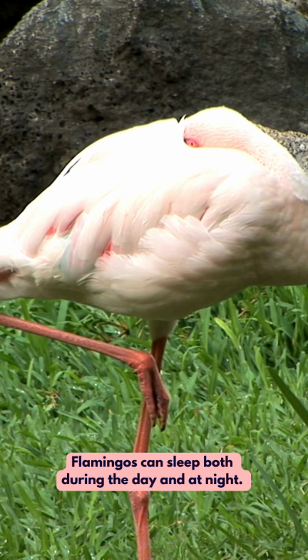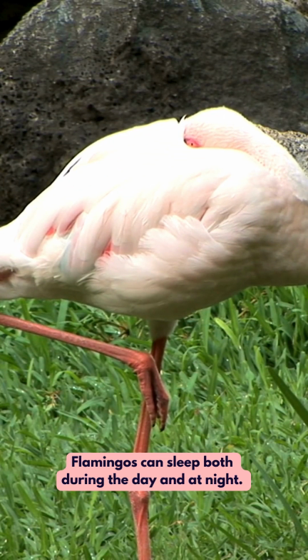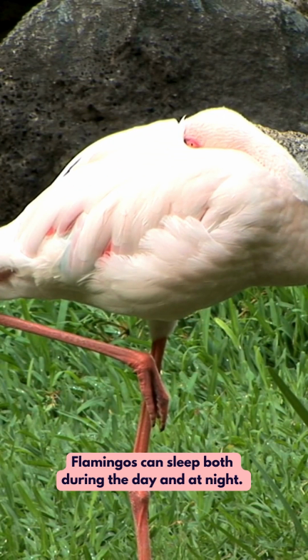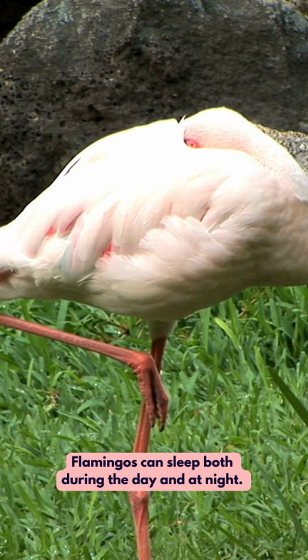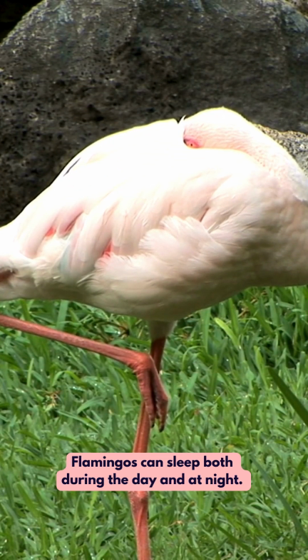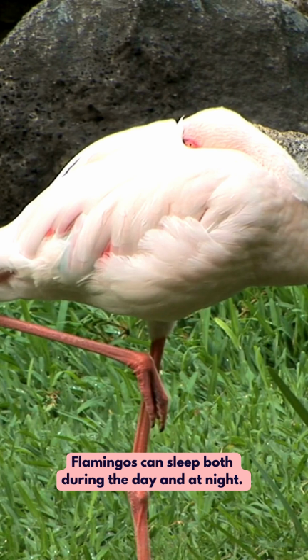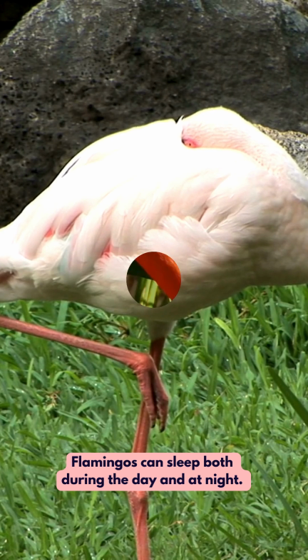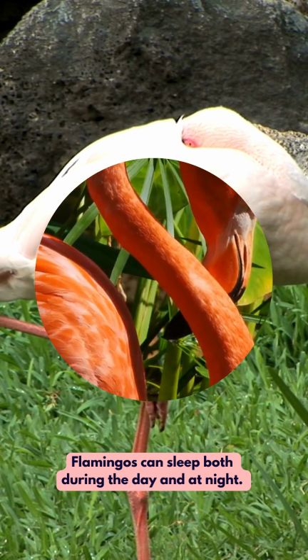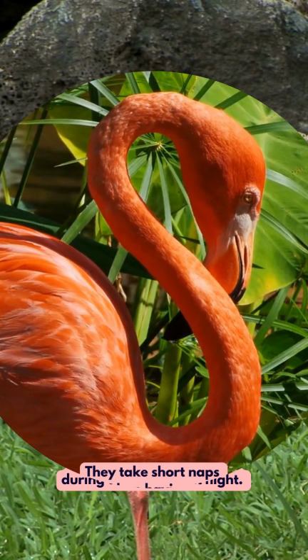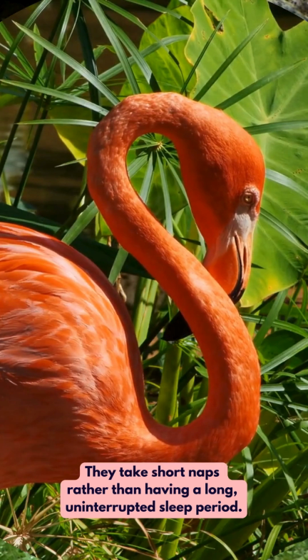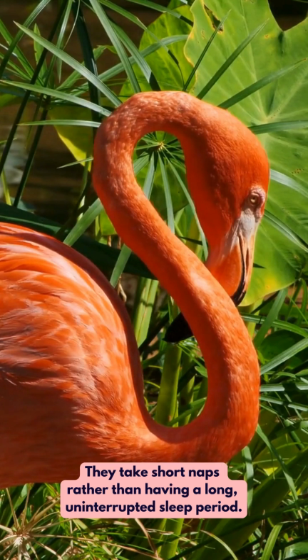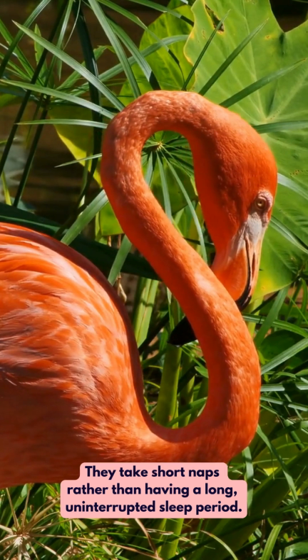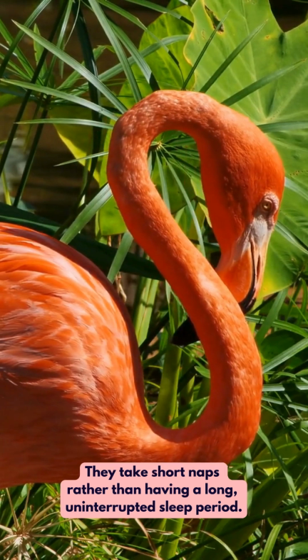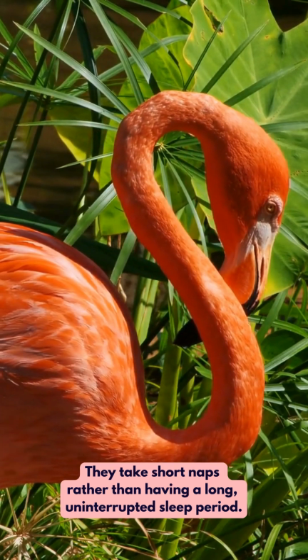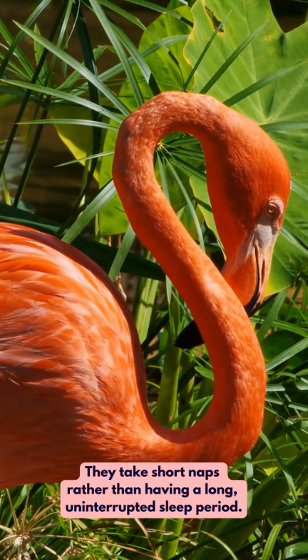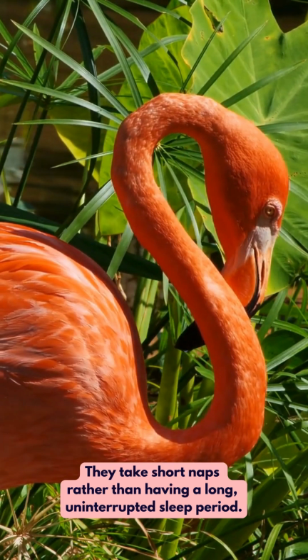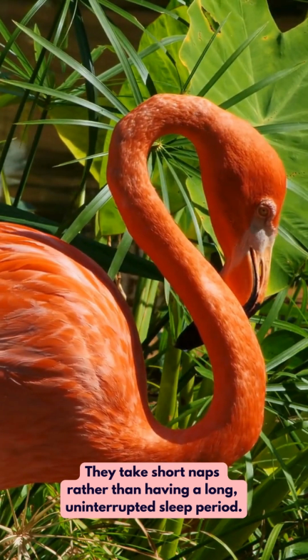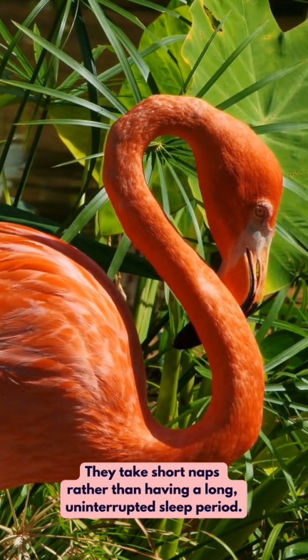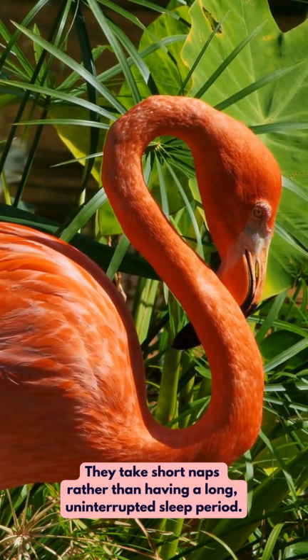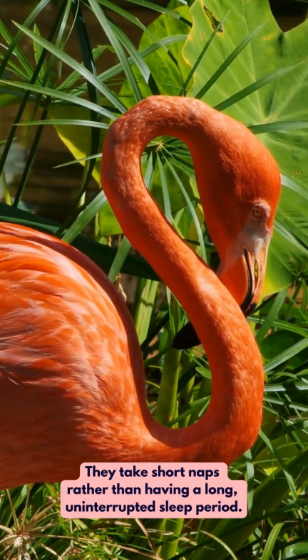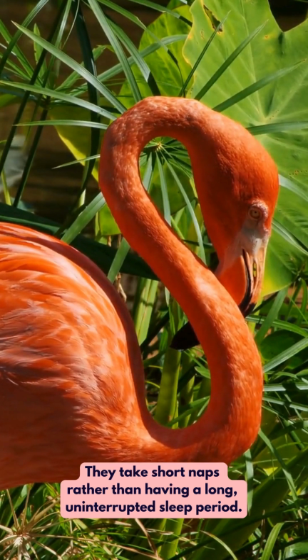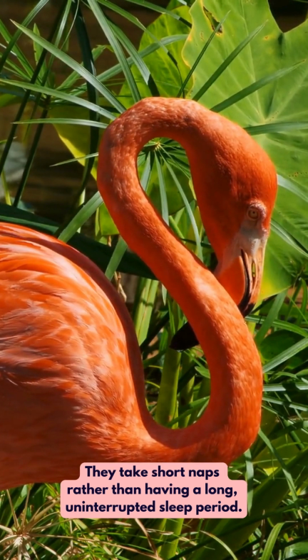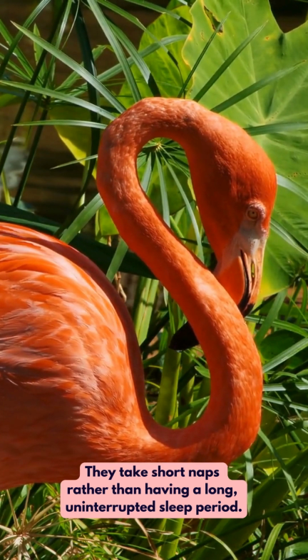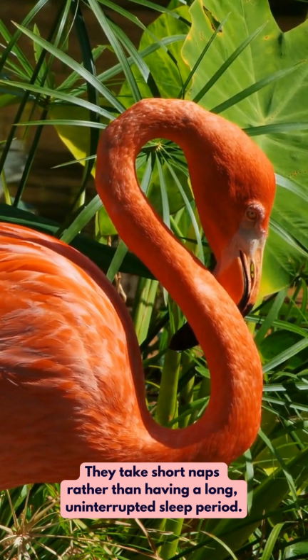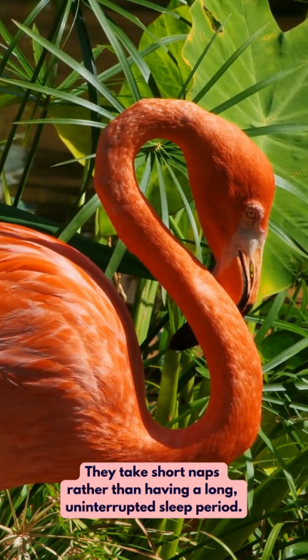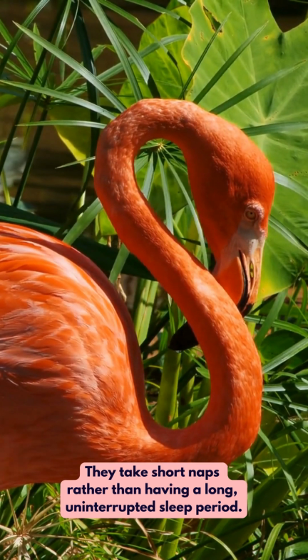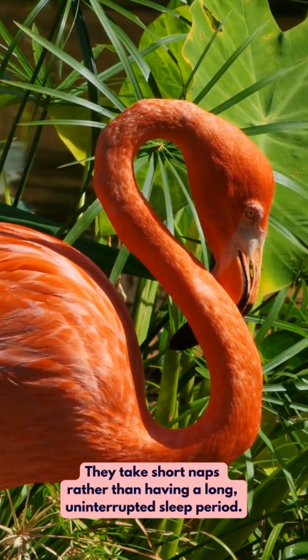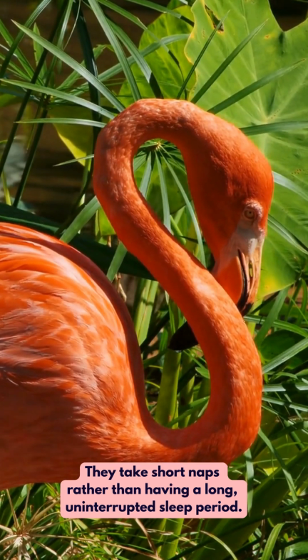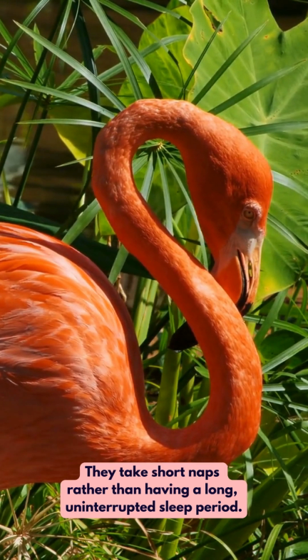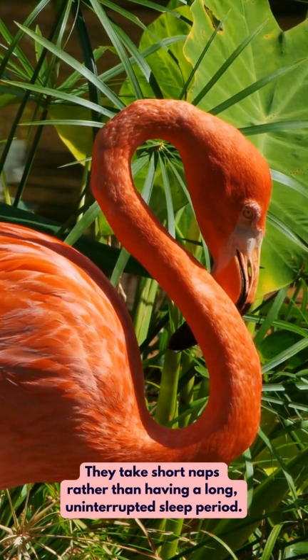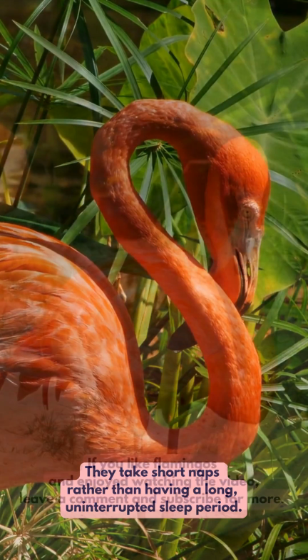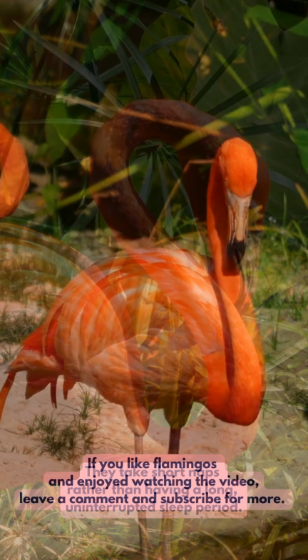Flamingos can sleep both during the day and at night. They take short naps rather than having a long, uninterrupted sleep period.